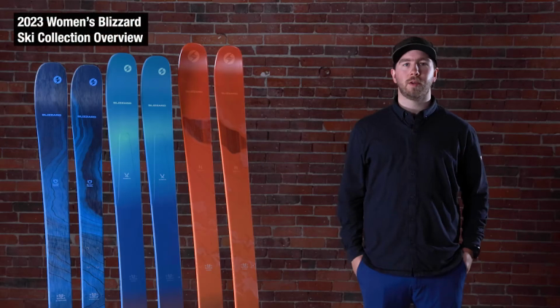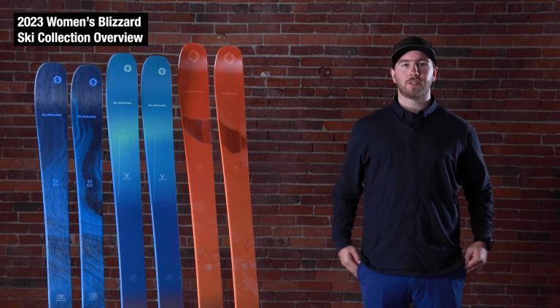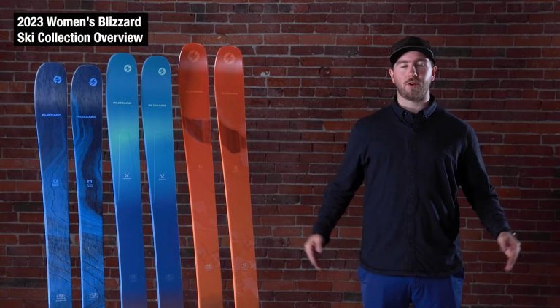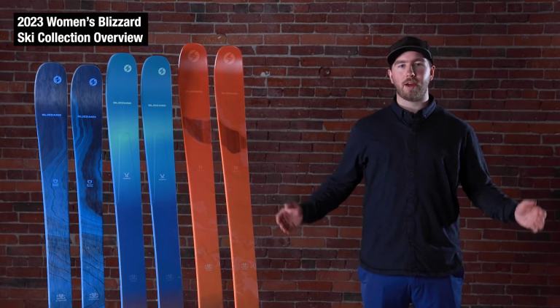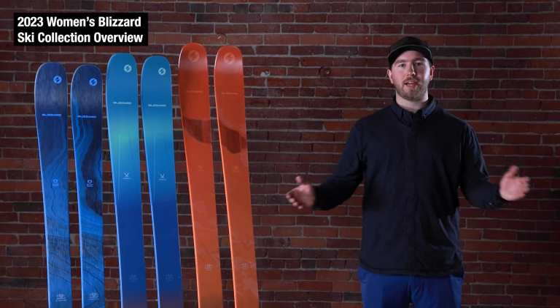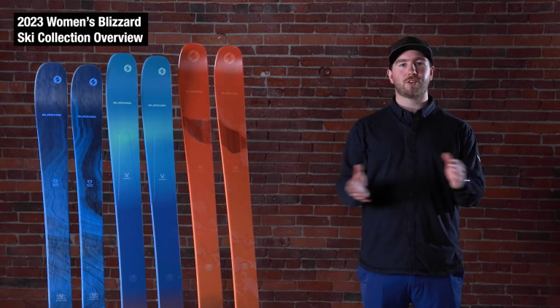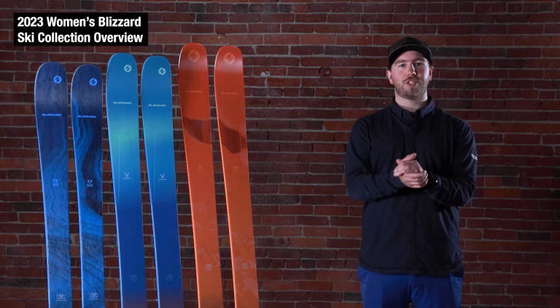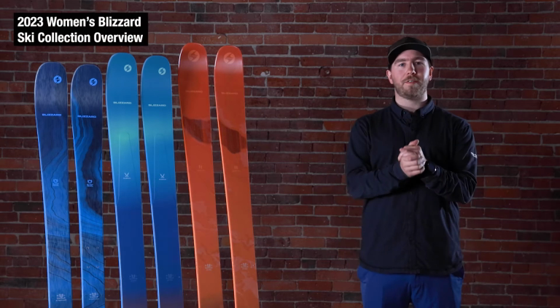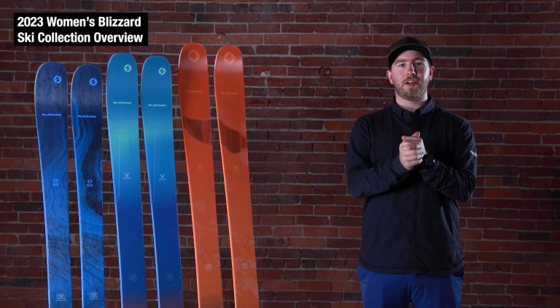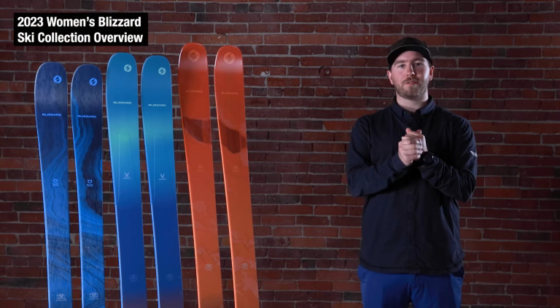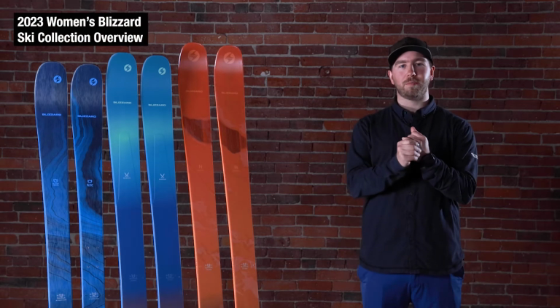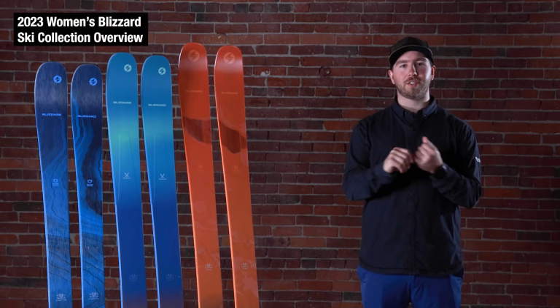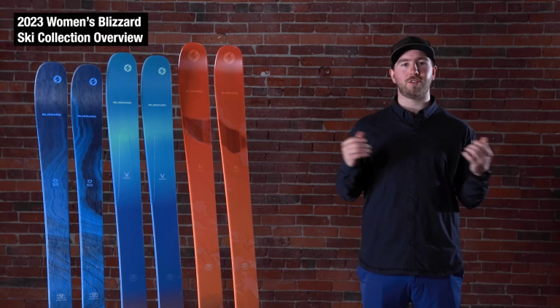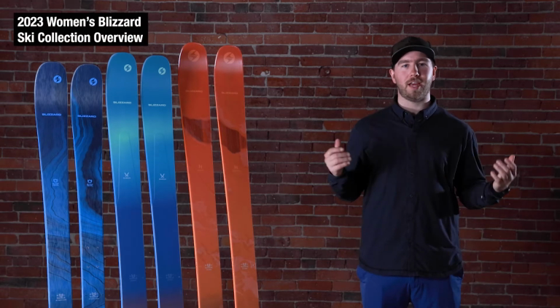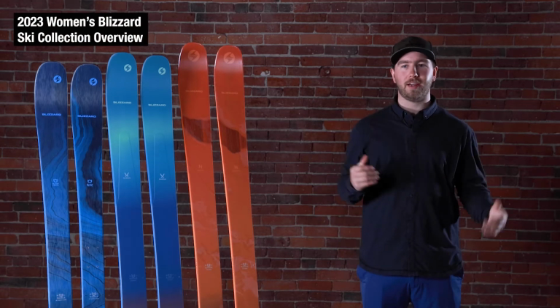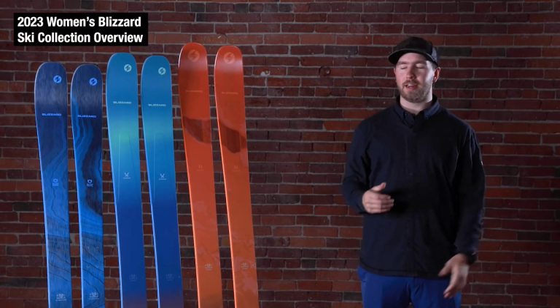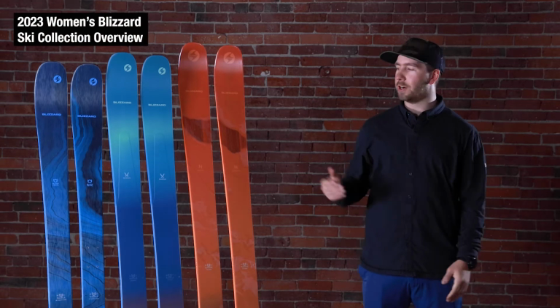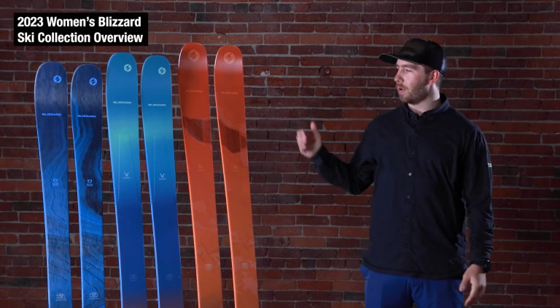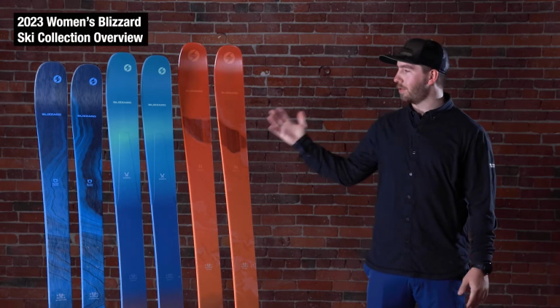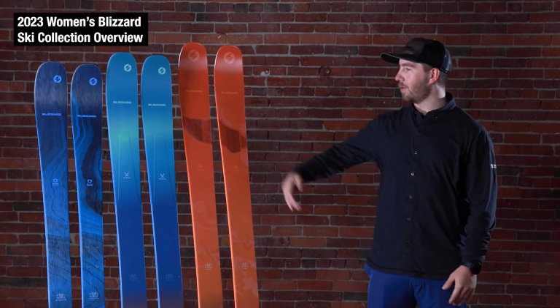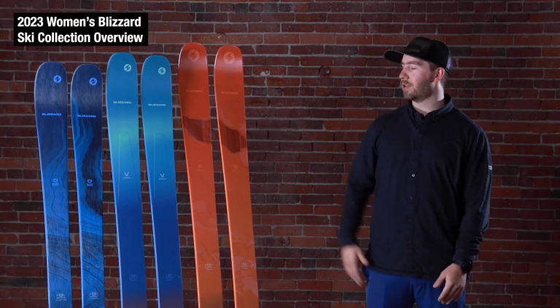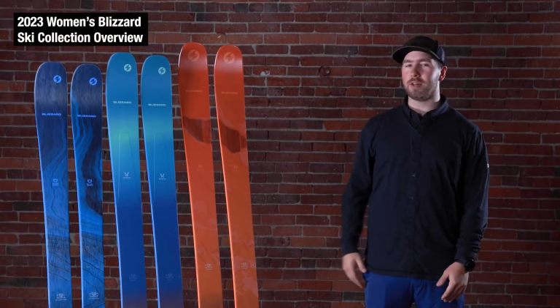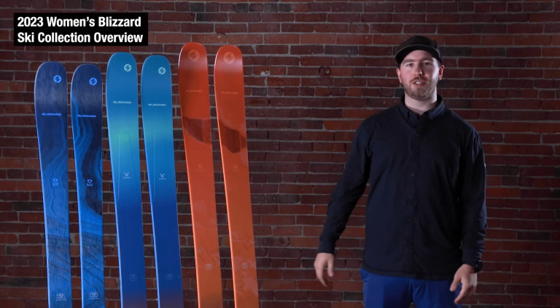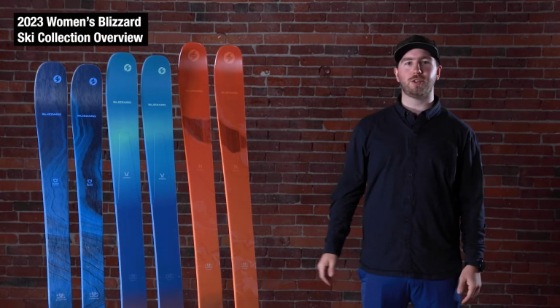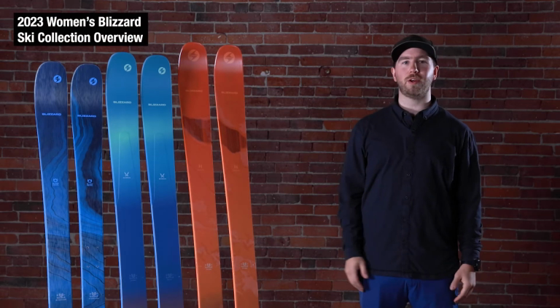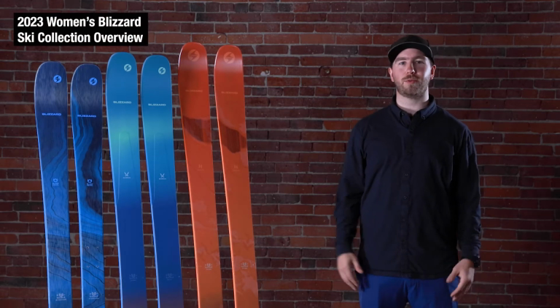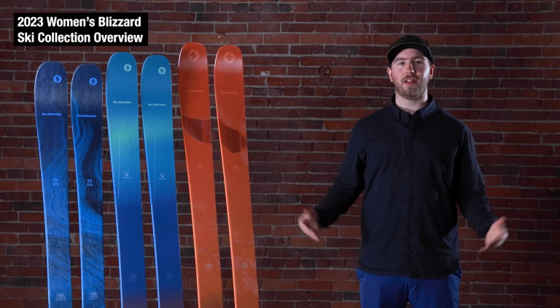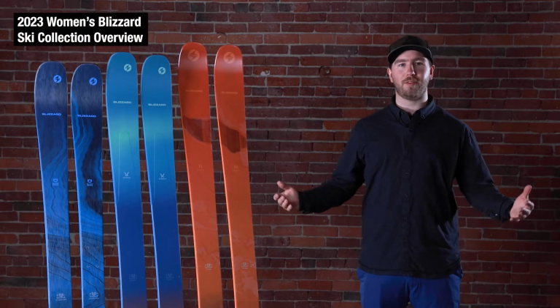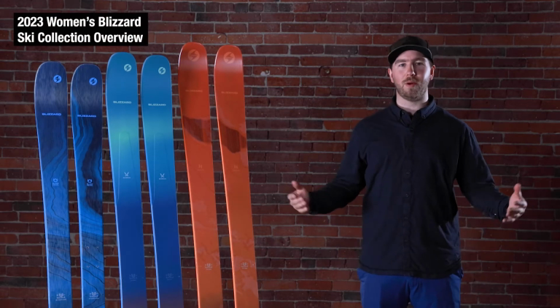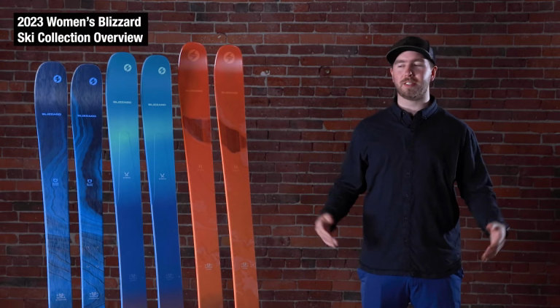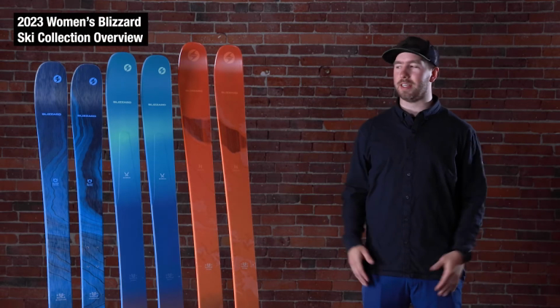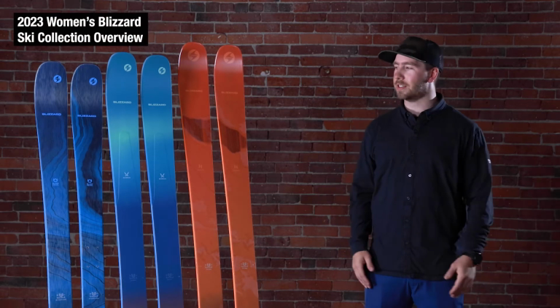What's going on guys? Christian Avery here from Blizzard and Technica, here to run you through our 22-23 line of women's skis.